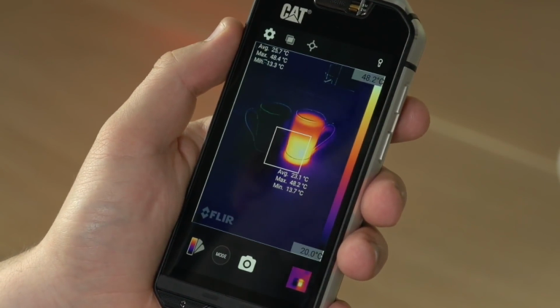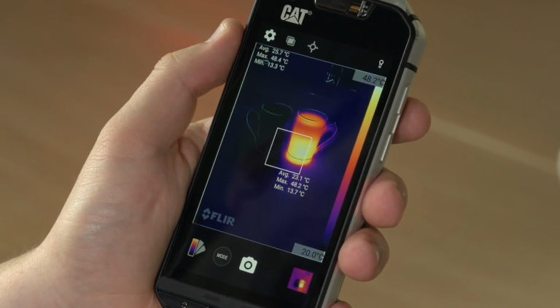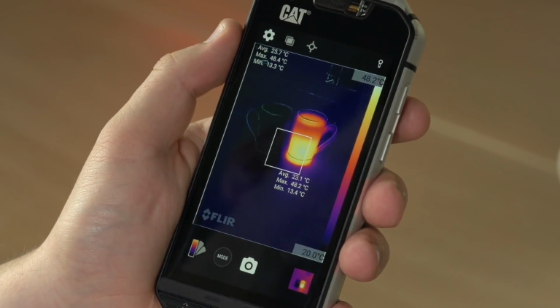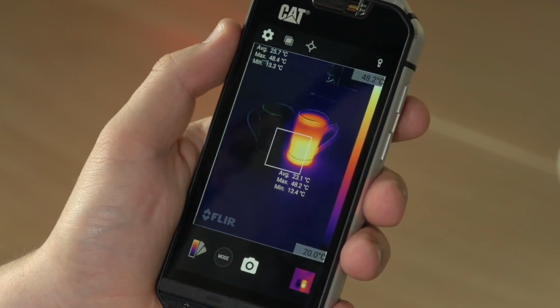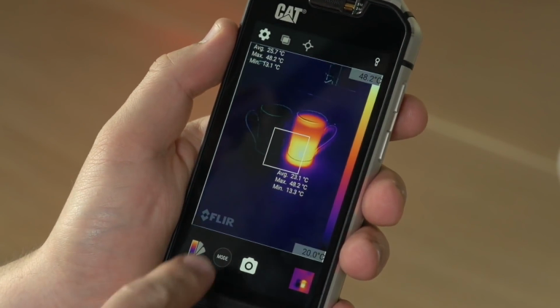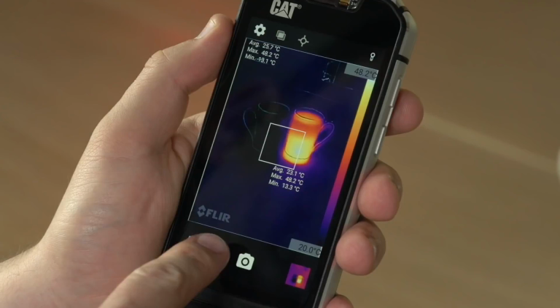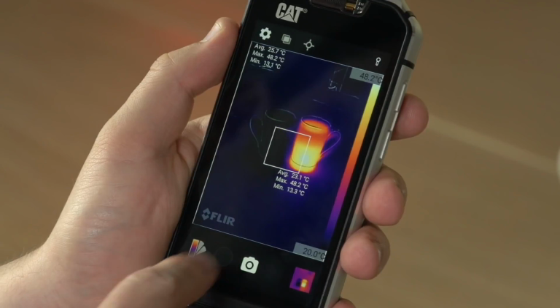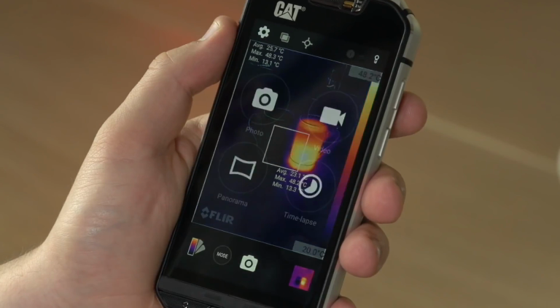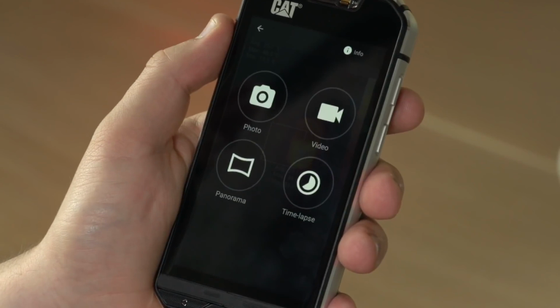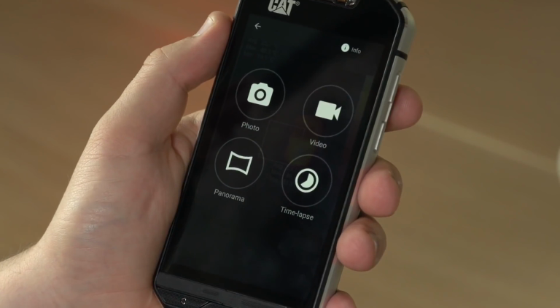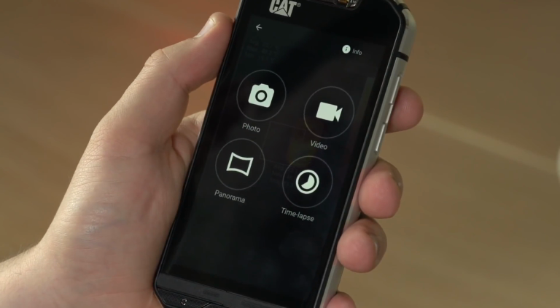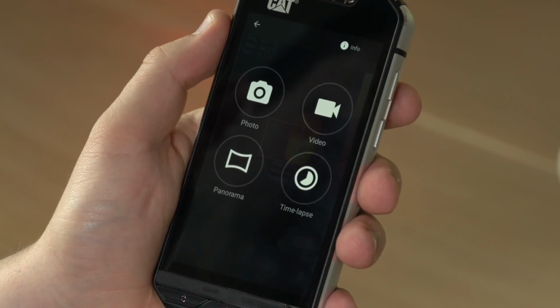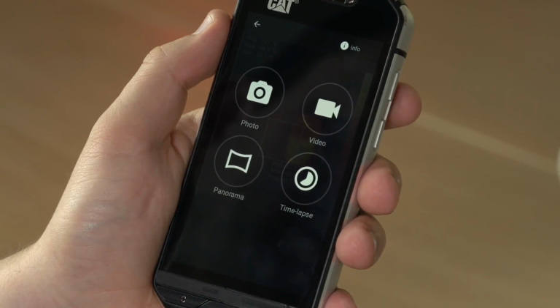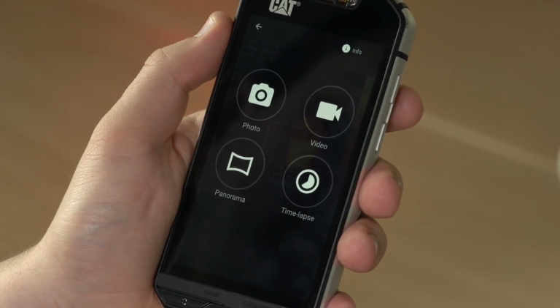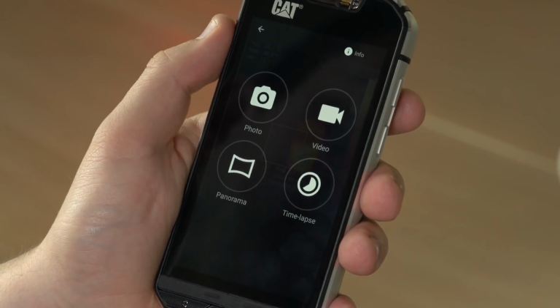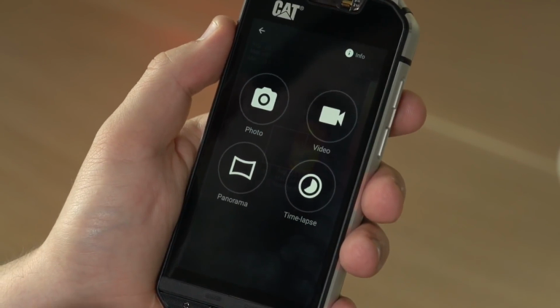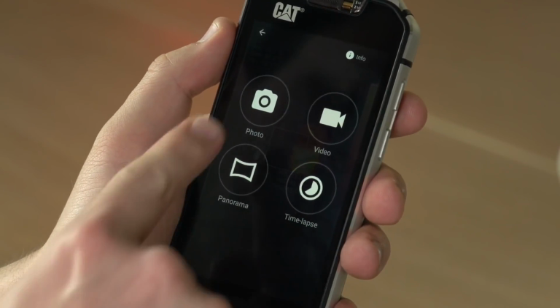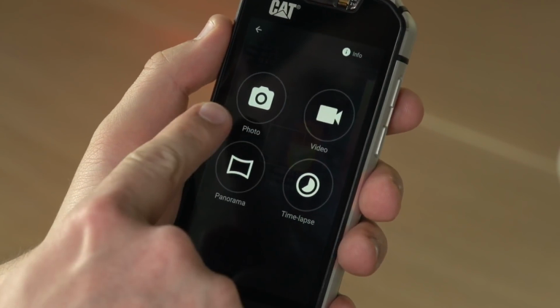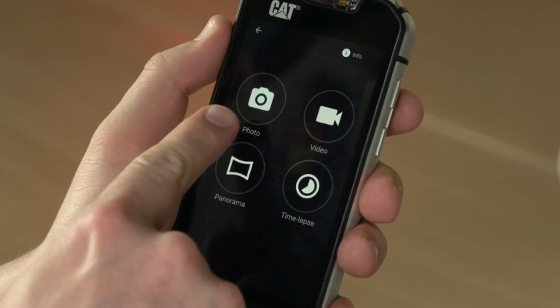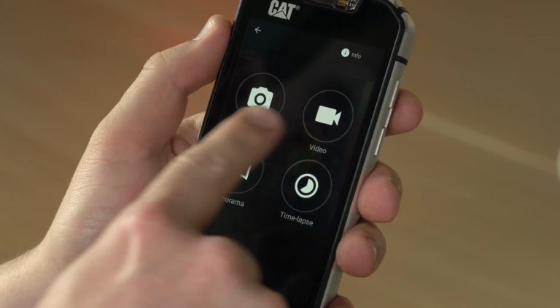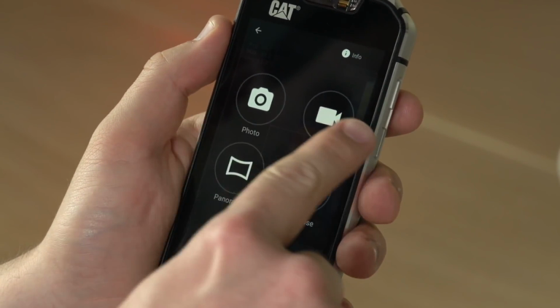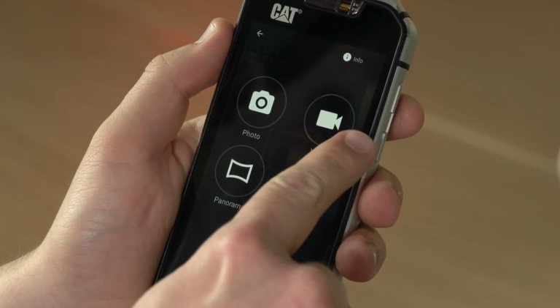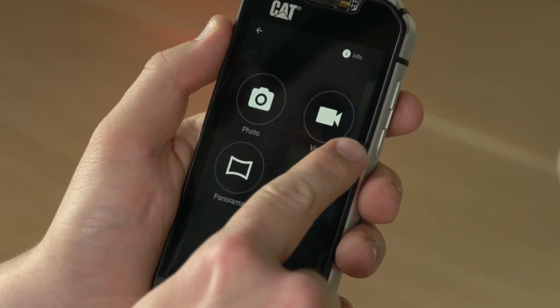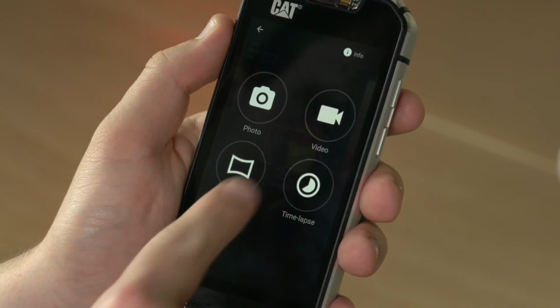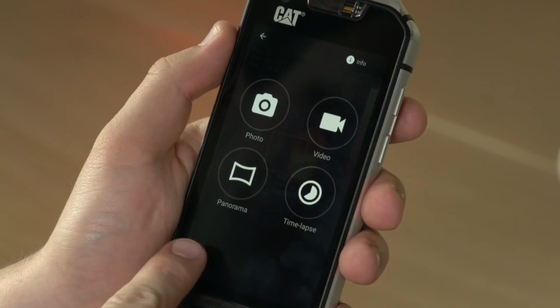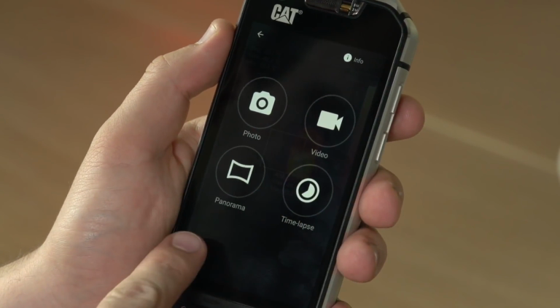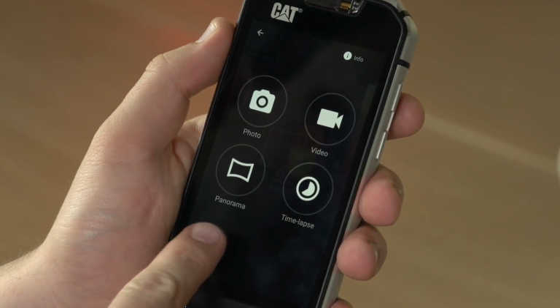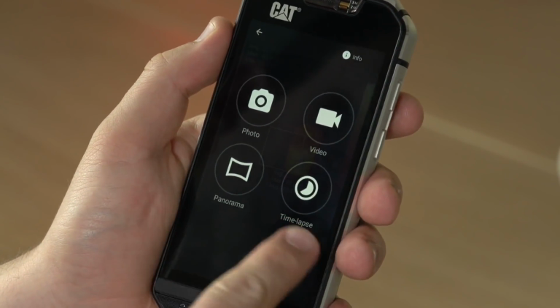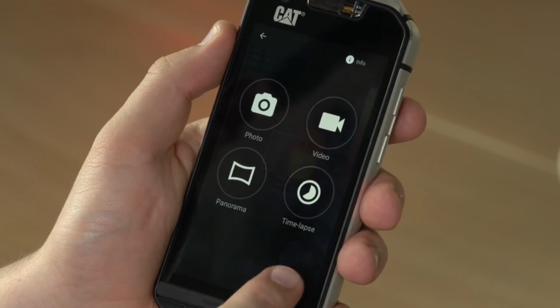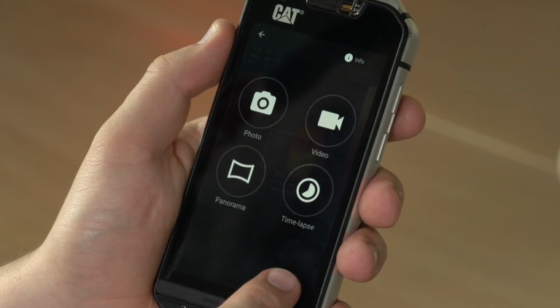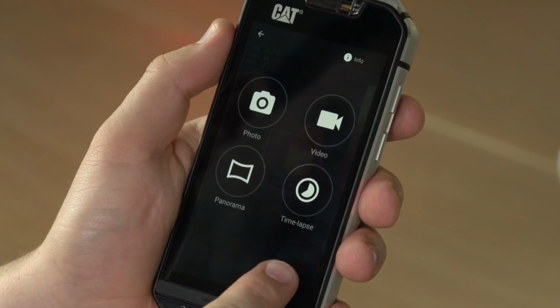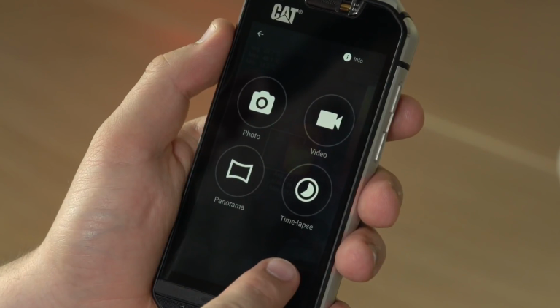Finally, you can also change the shooting mode from still images to video, panoramas and time-lapses.